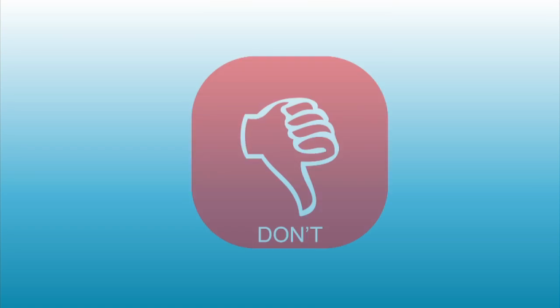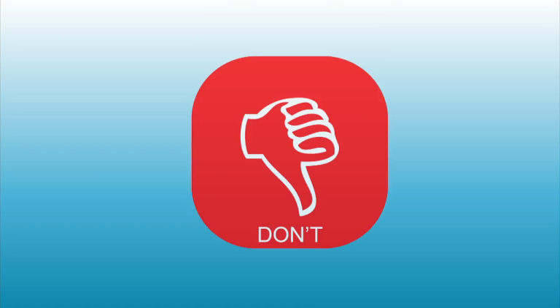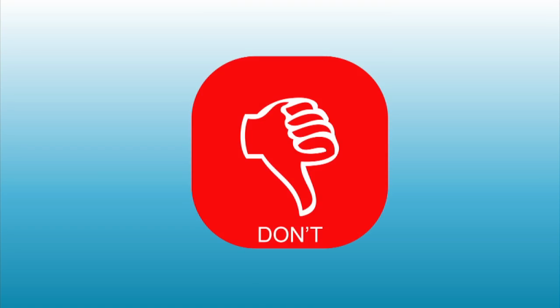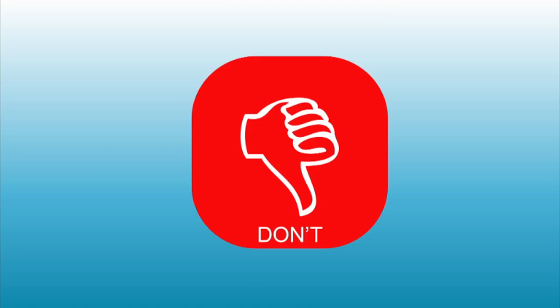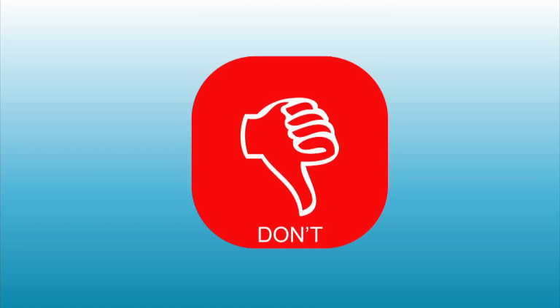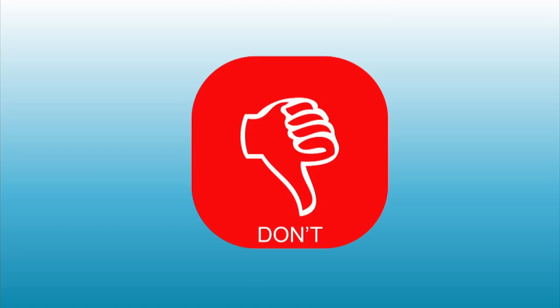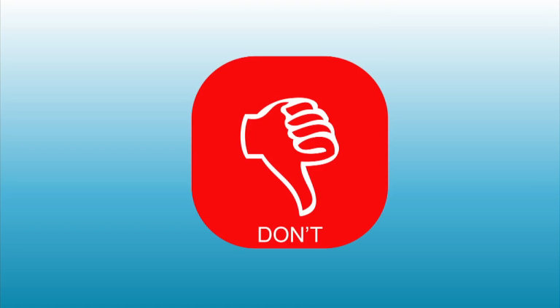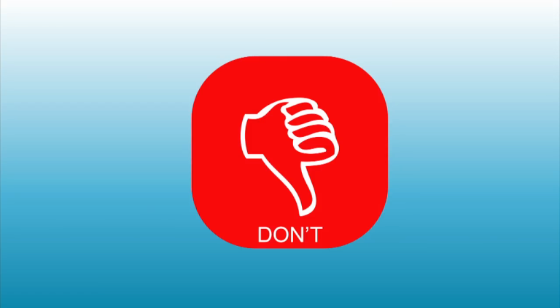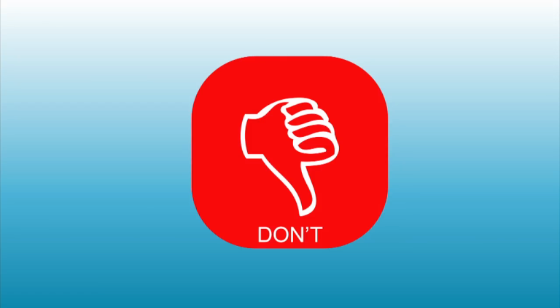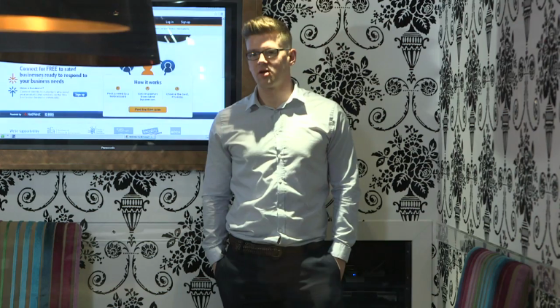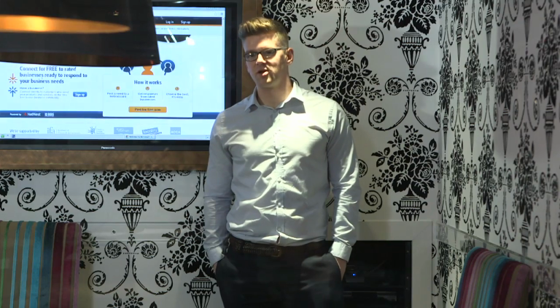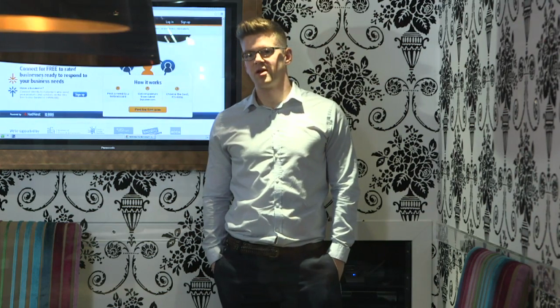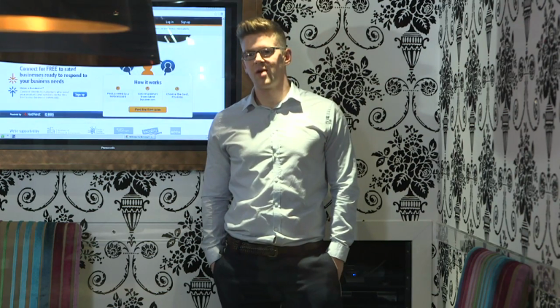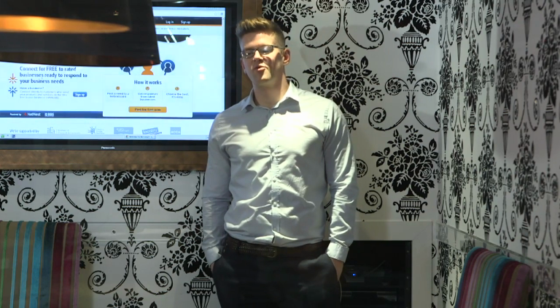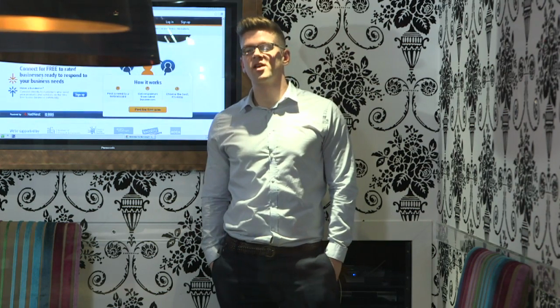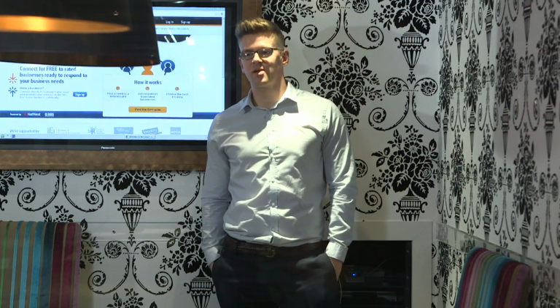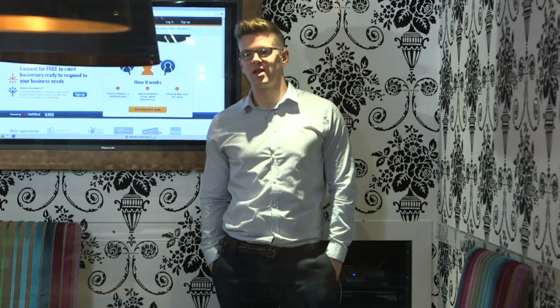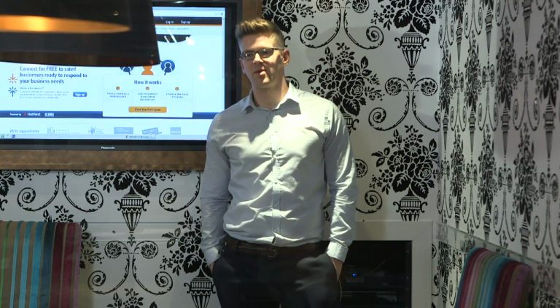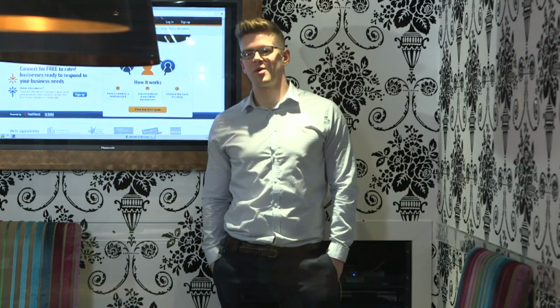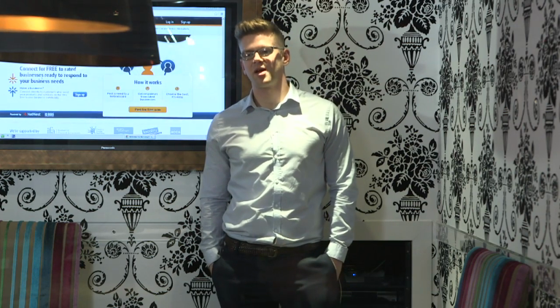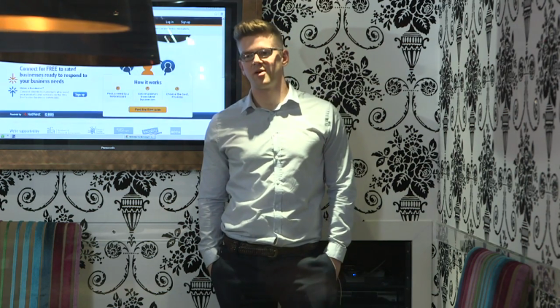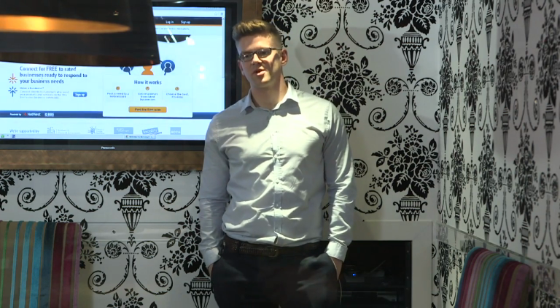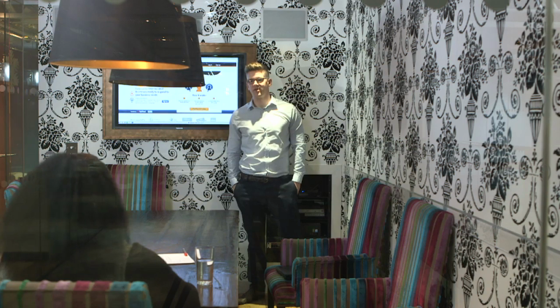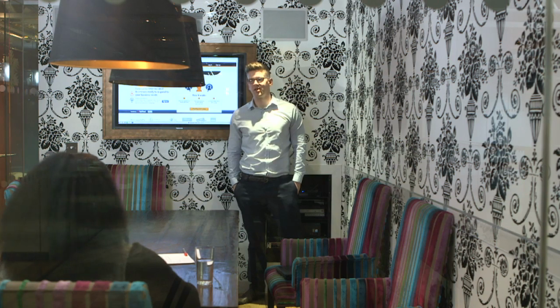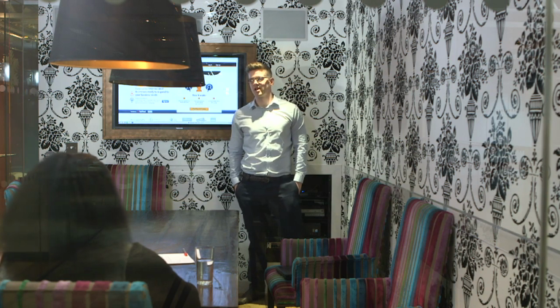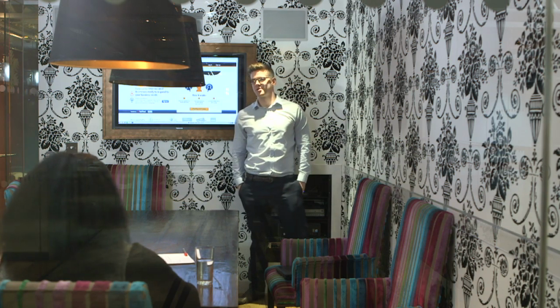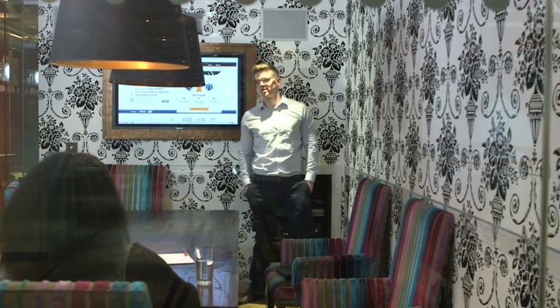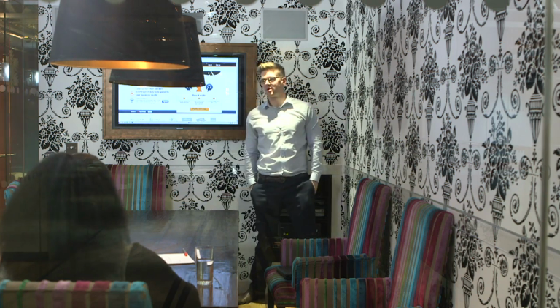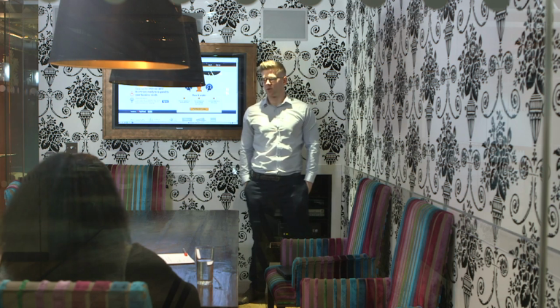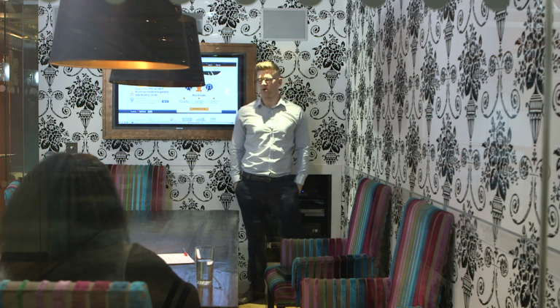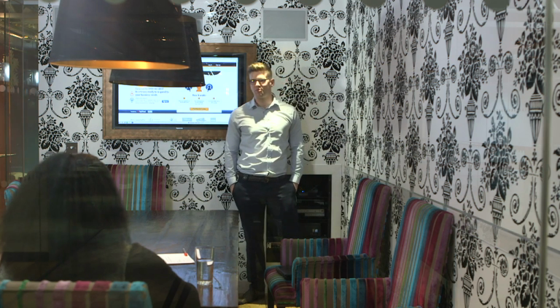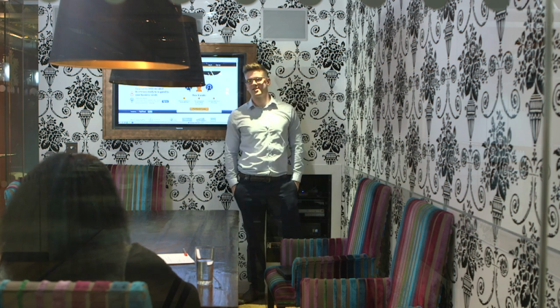Don't put your hands in your pockets. This will either make you seem extremely nervous or extremely bored, neither of which are good impressions to leave your audience with.